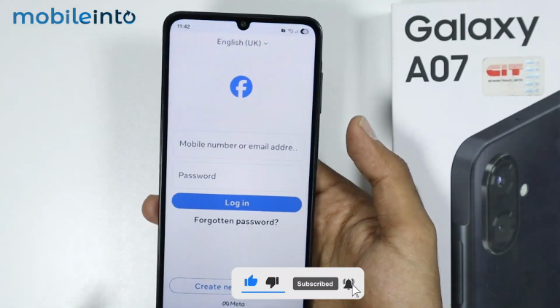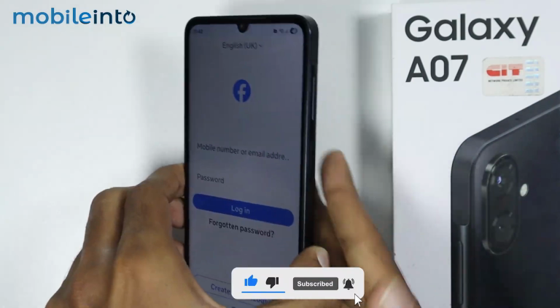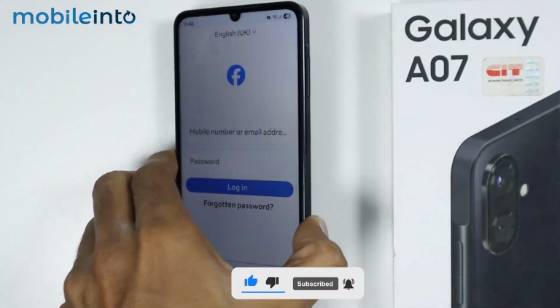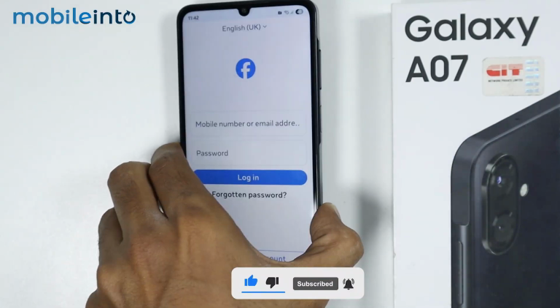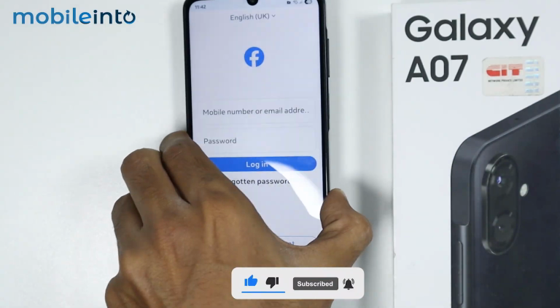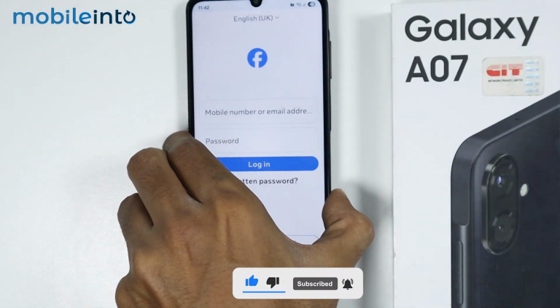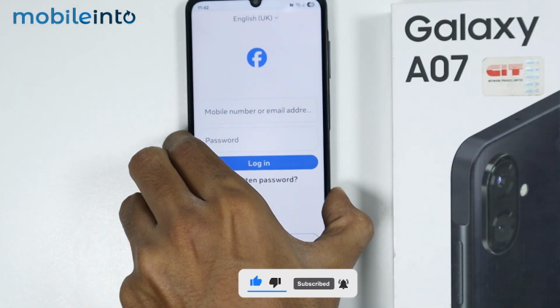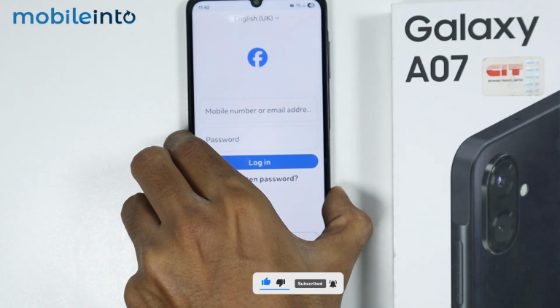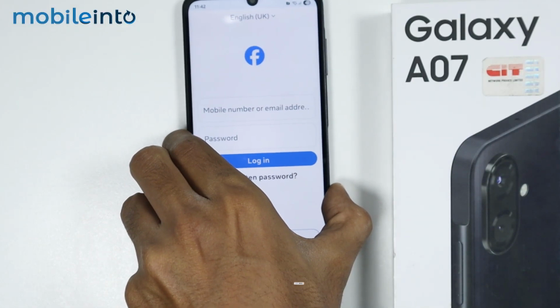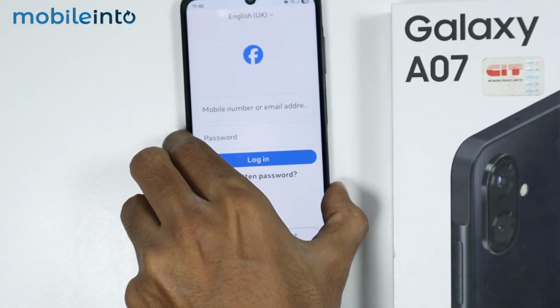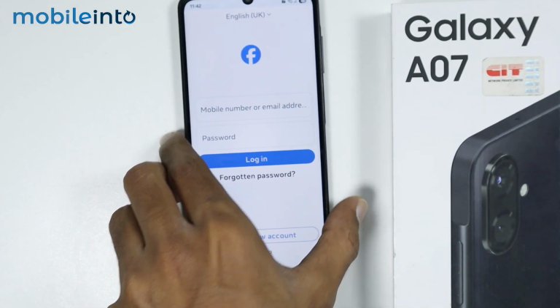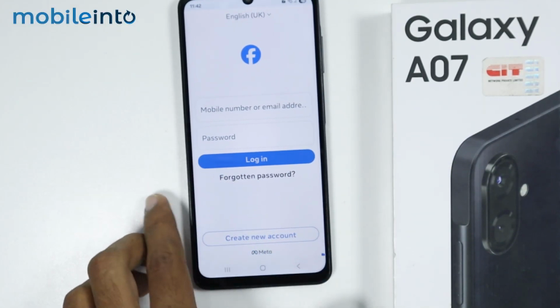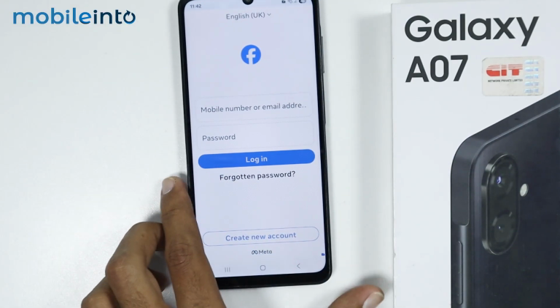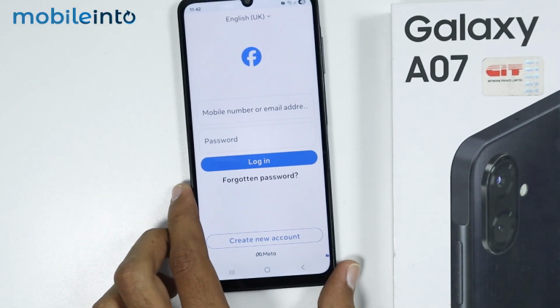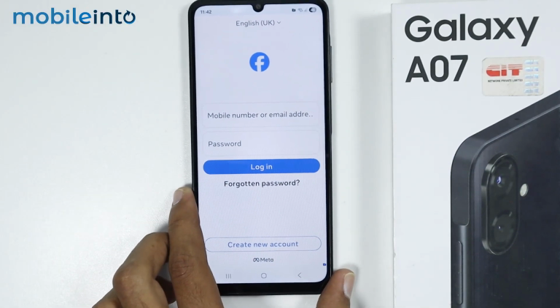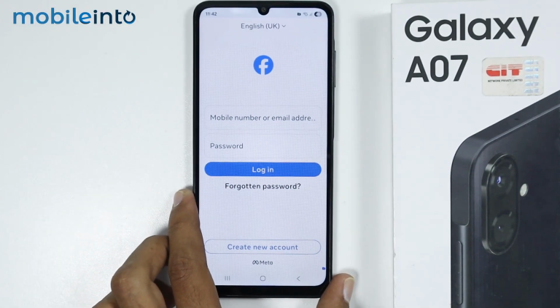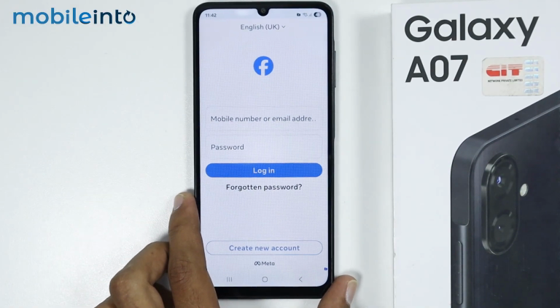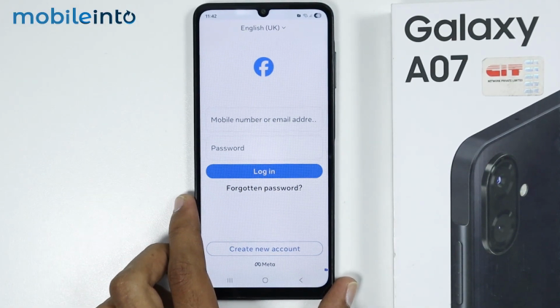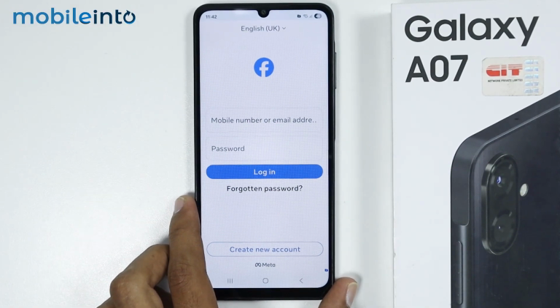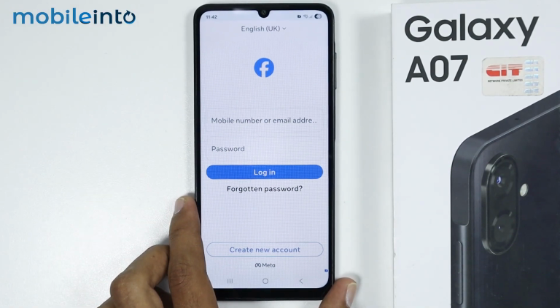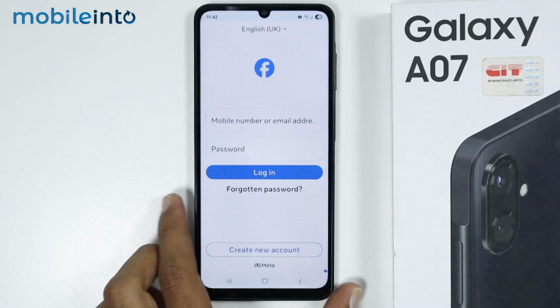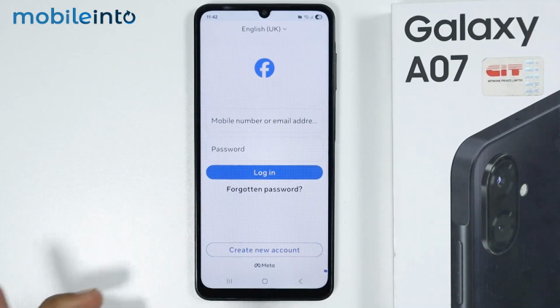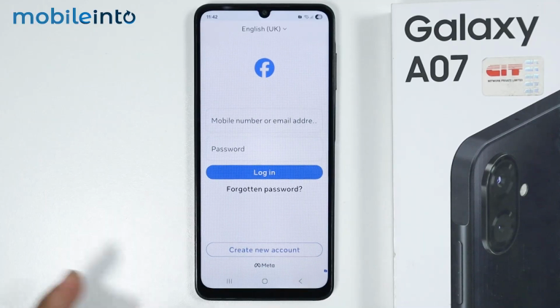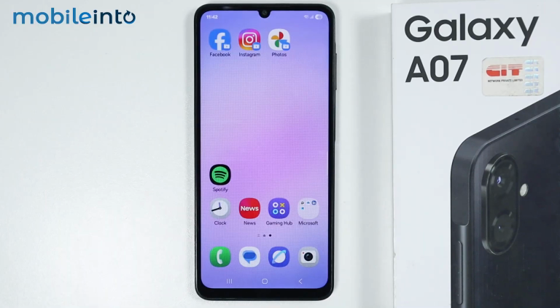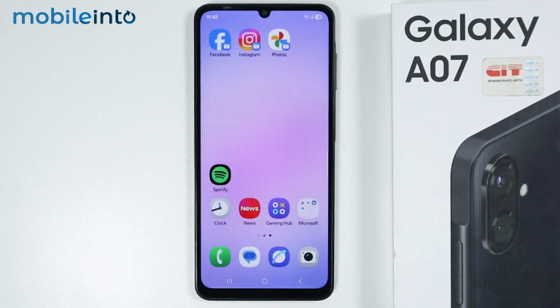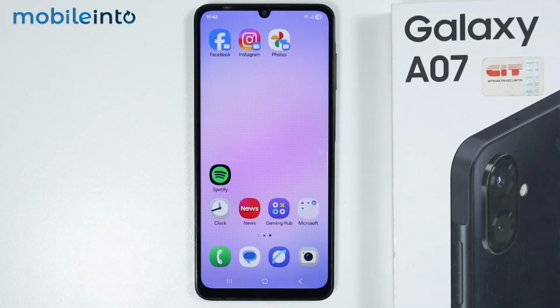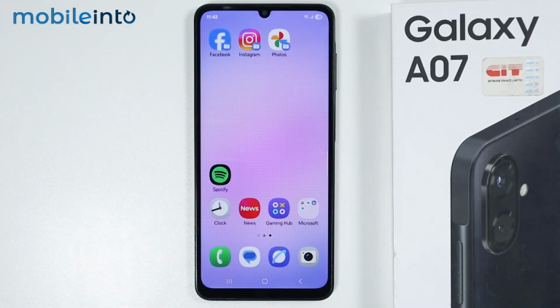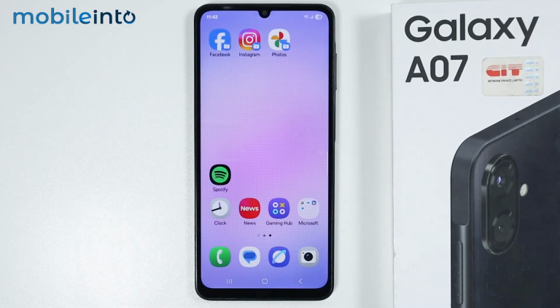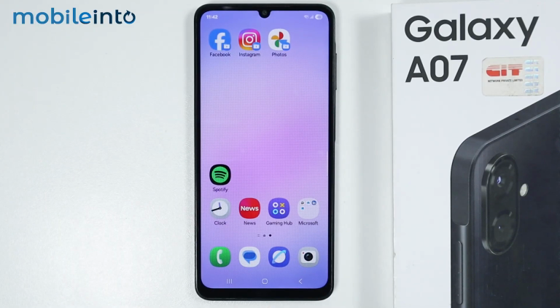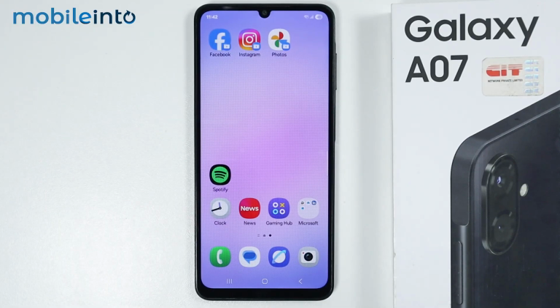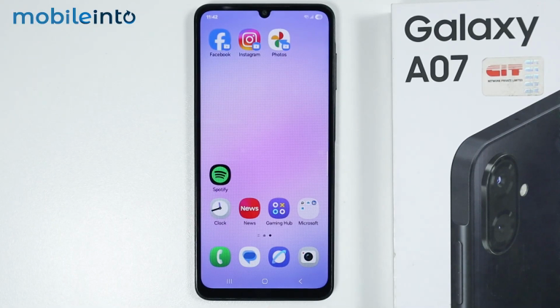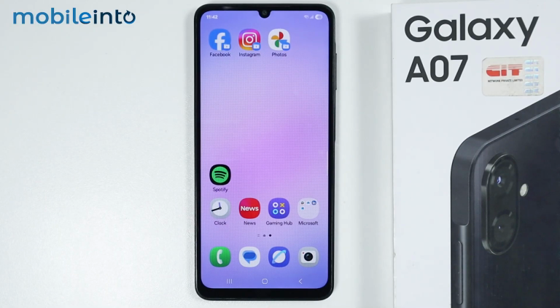And this is how you can lock apps with fingerprint on the Samsung Galaxy A07. Make sure to like, comment, and subscribe.